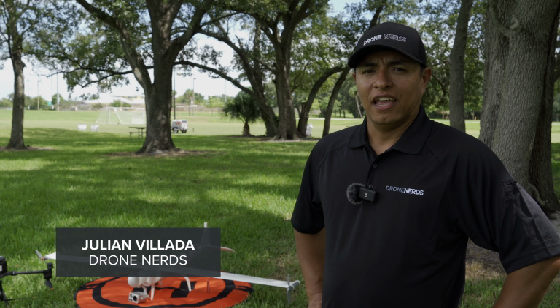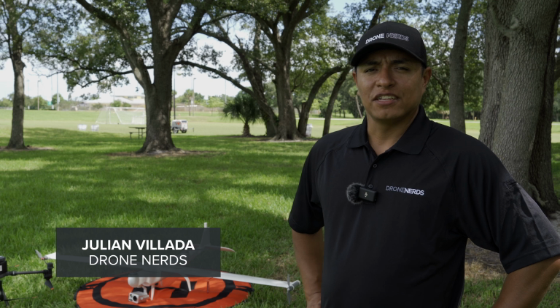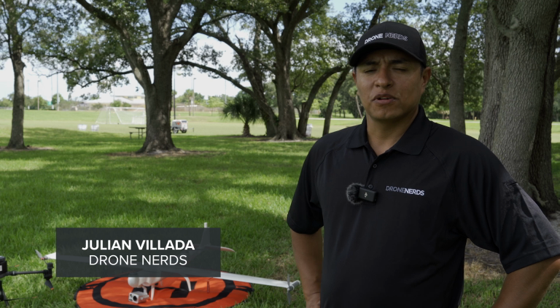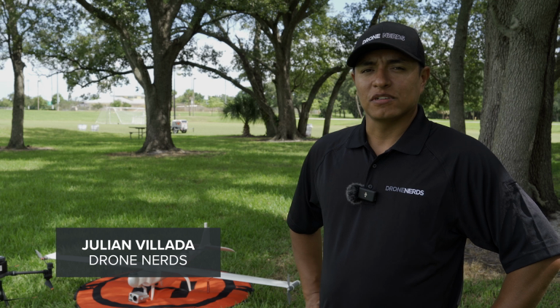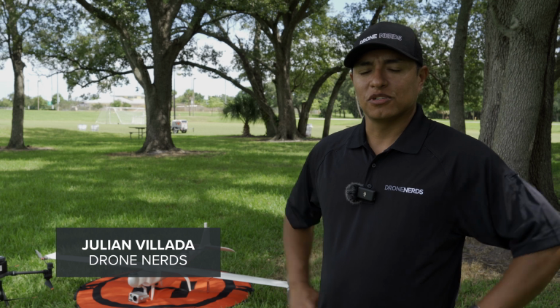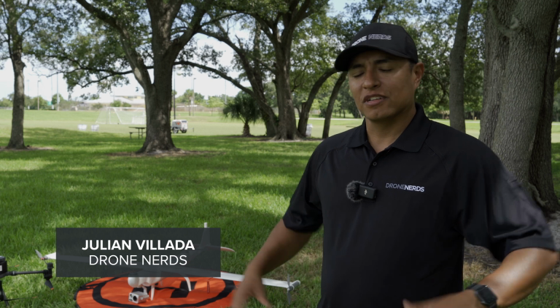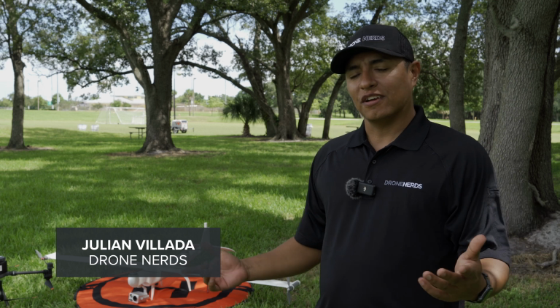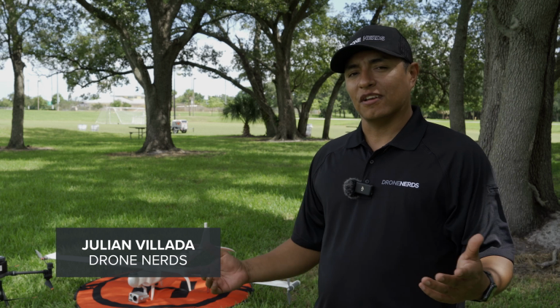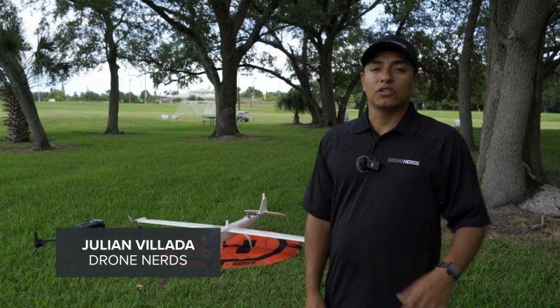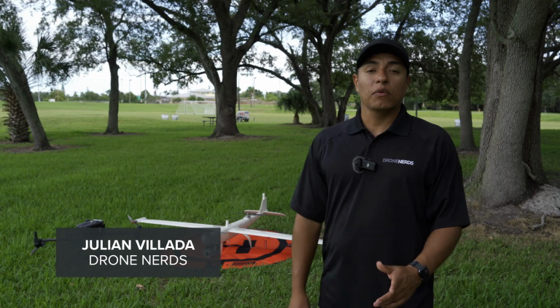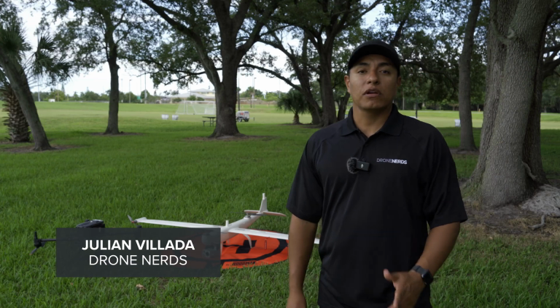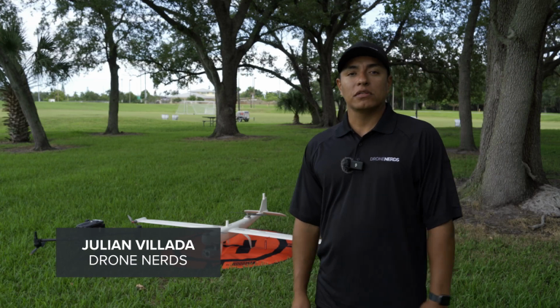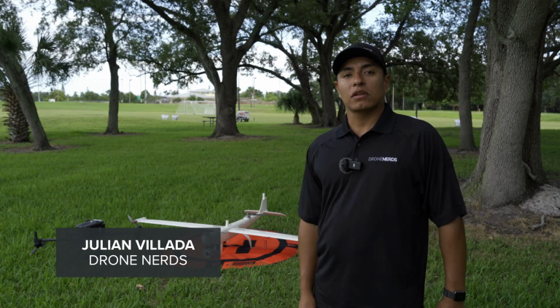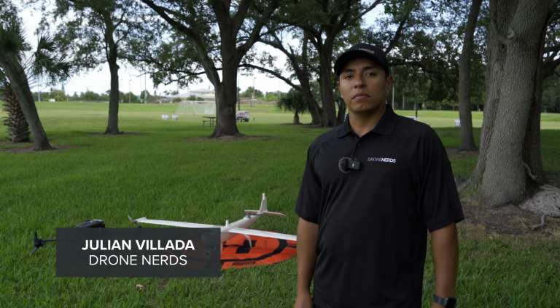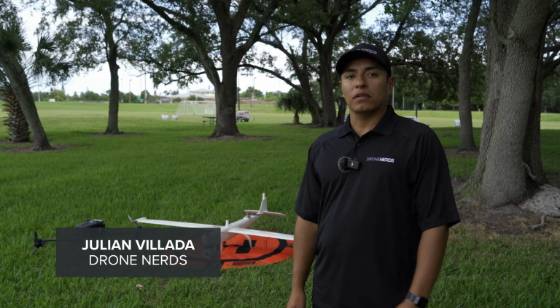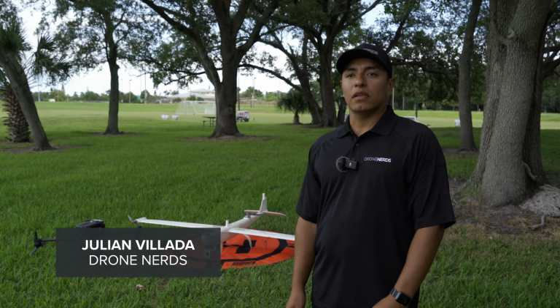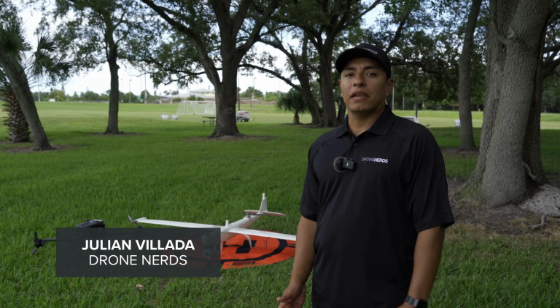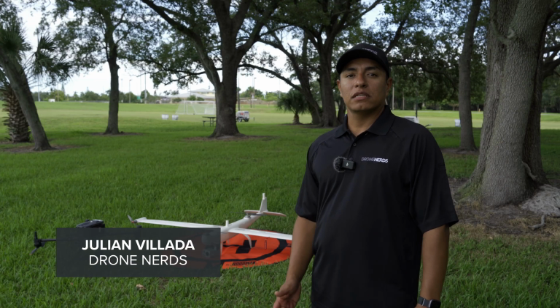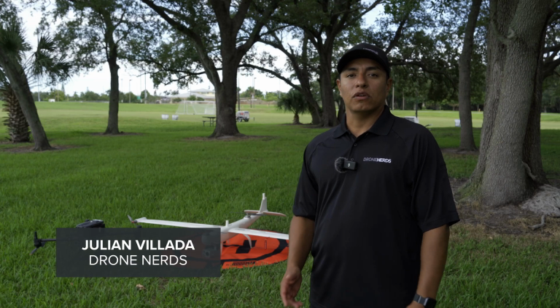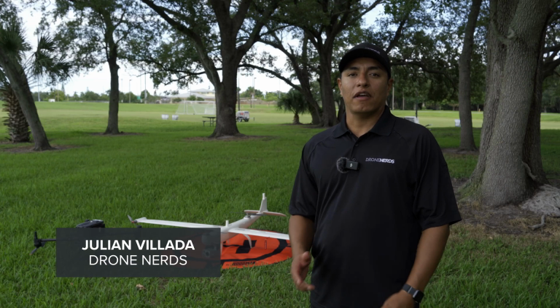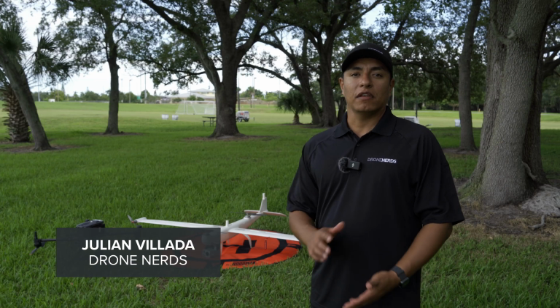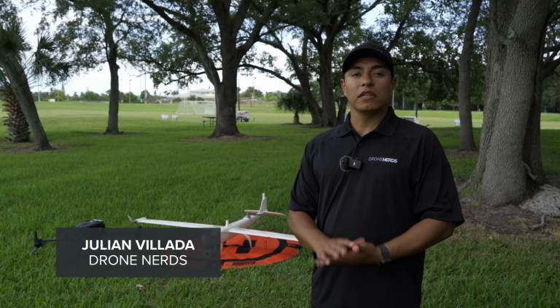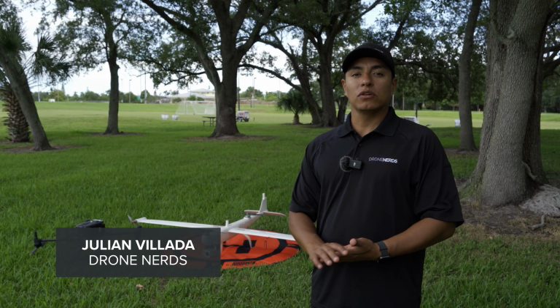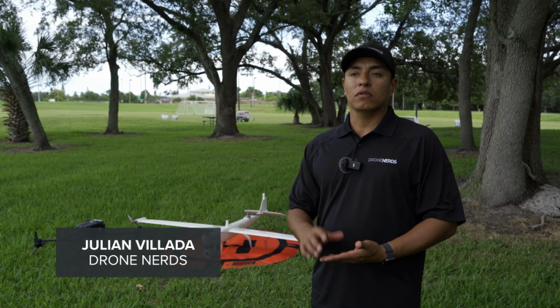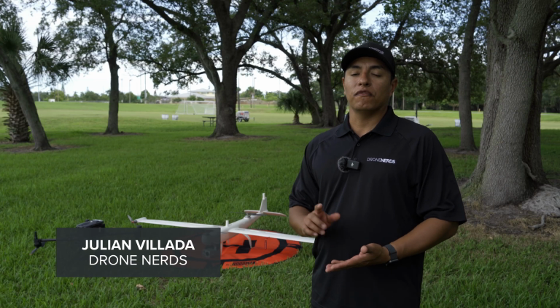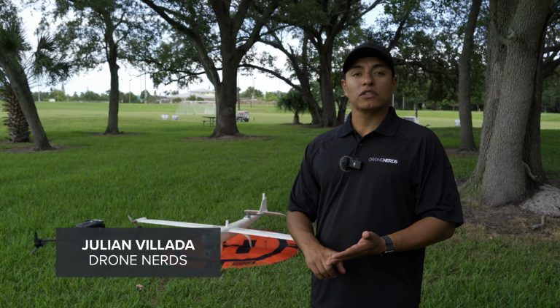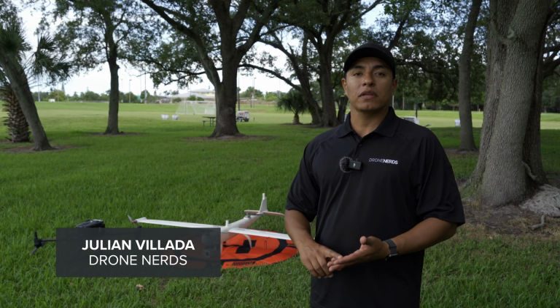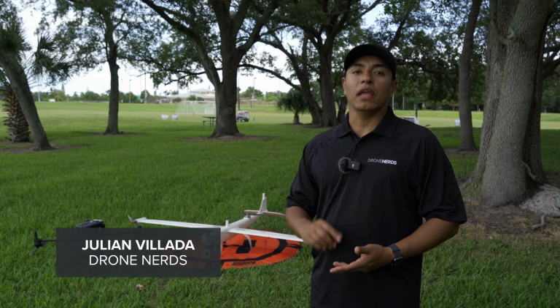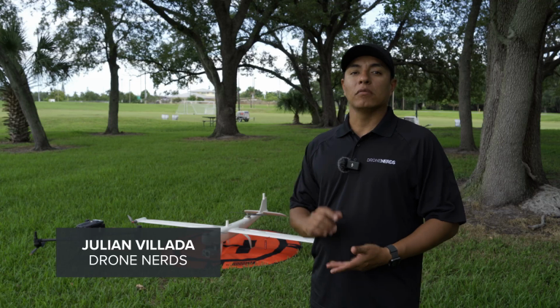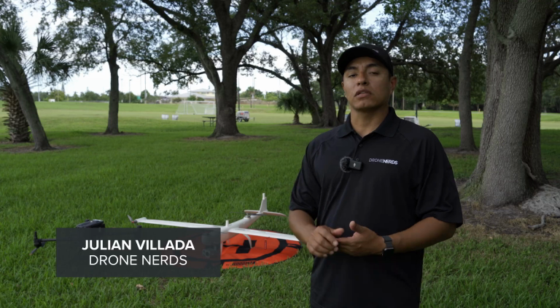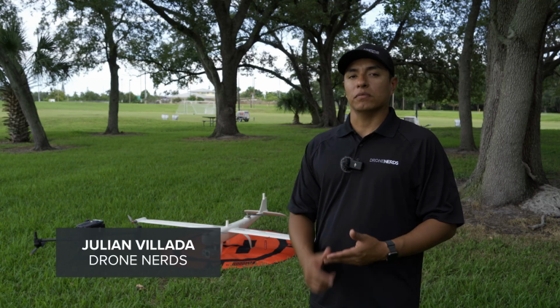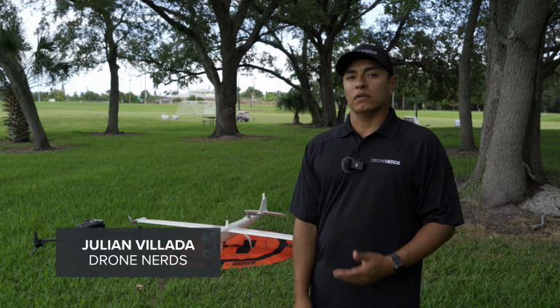Hey Droners, Julien here. Today we're going to be talking about the advantages of having a VTOL, fixed-wing, and a multi-copter.